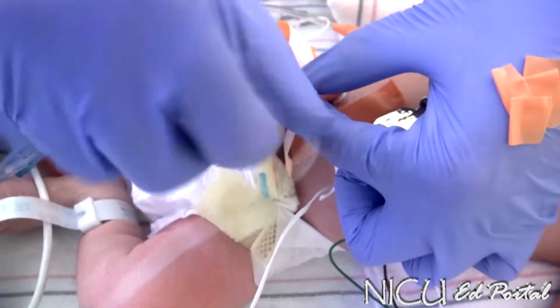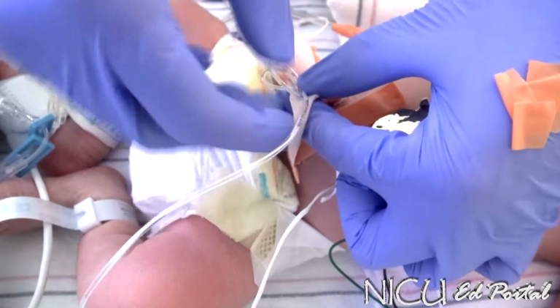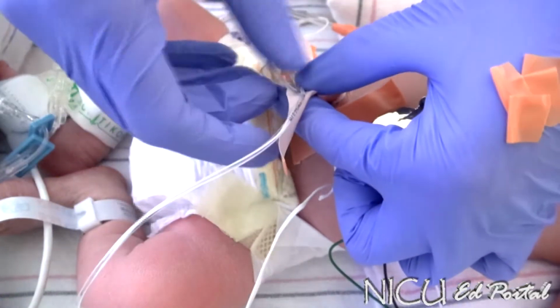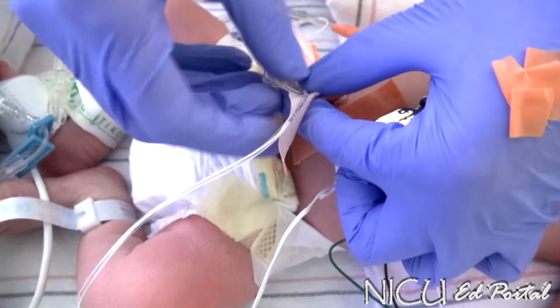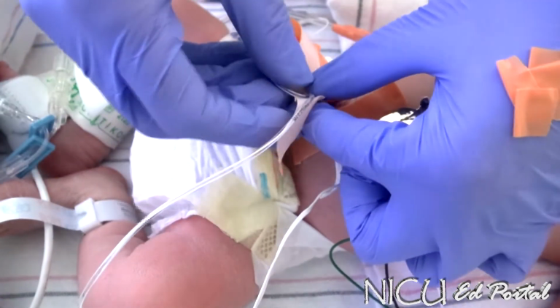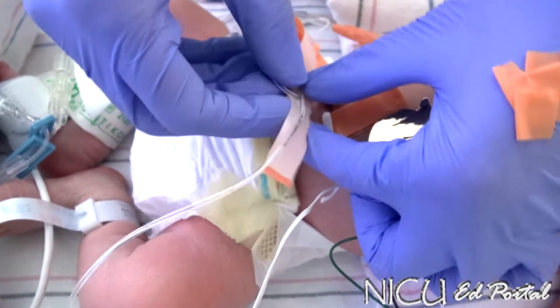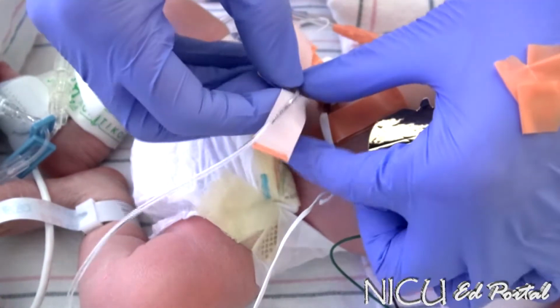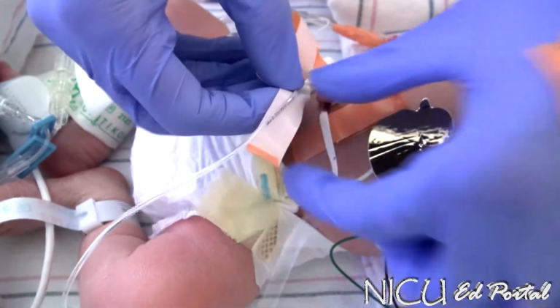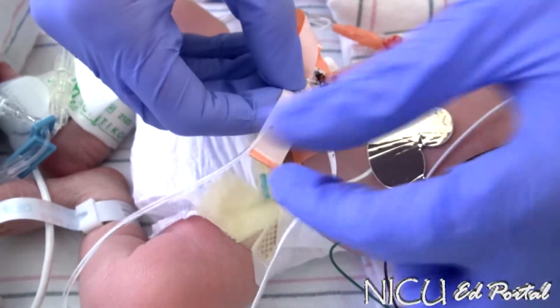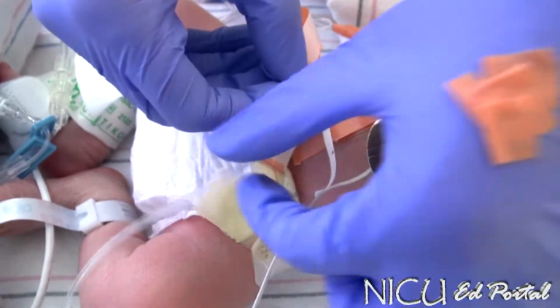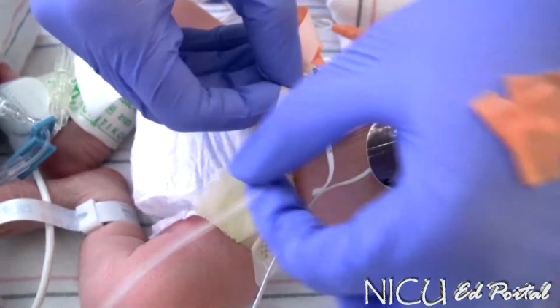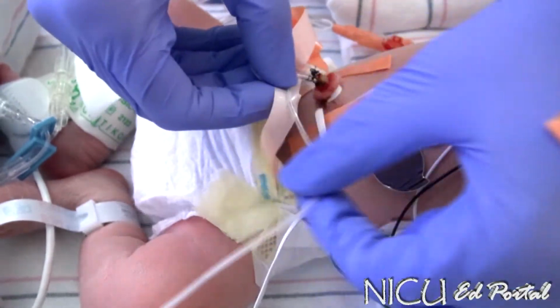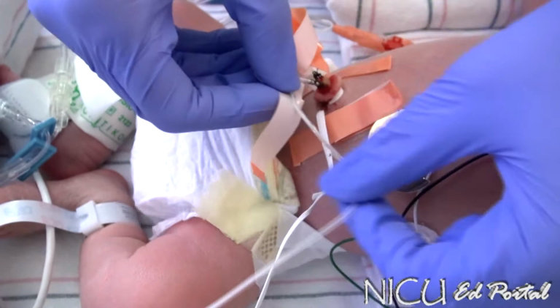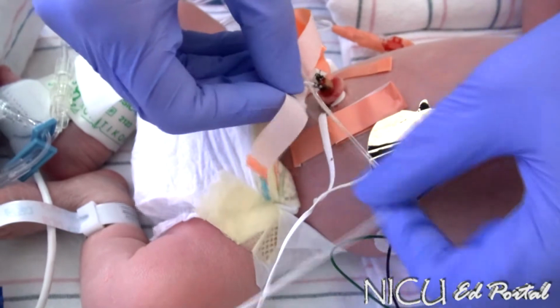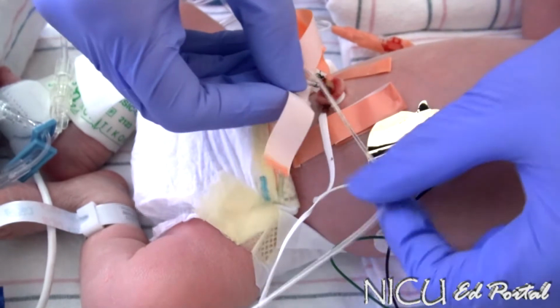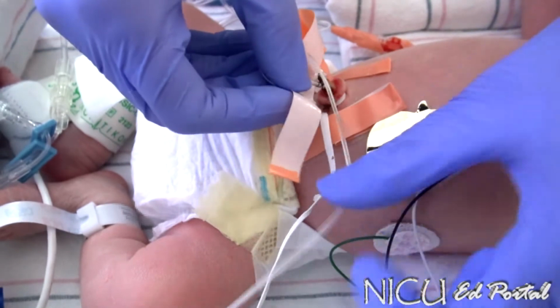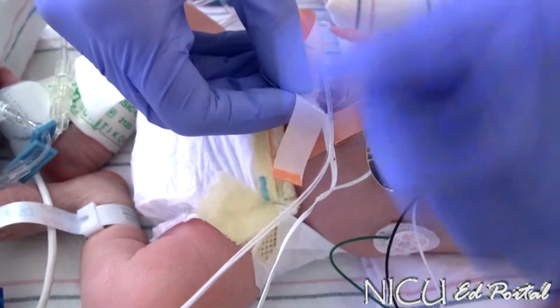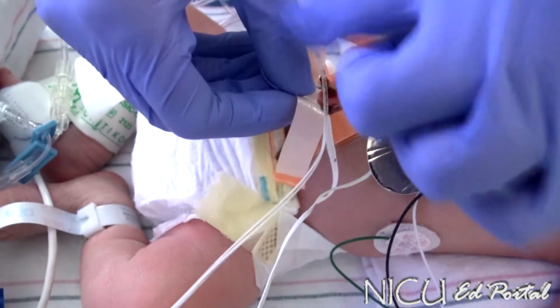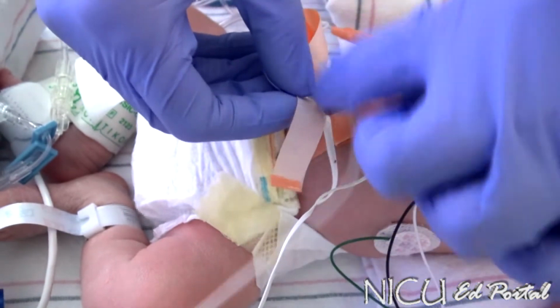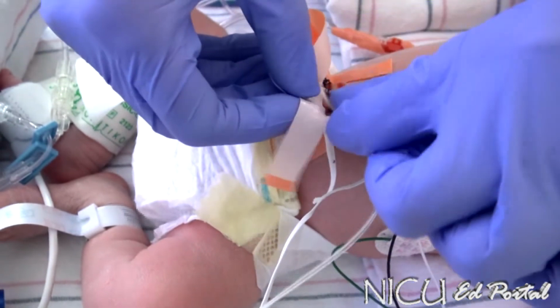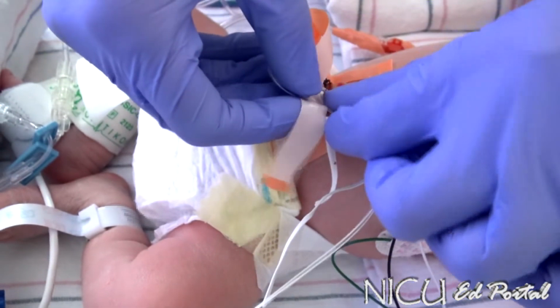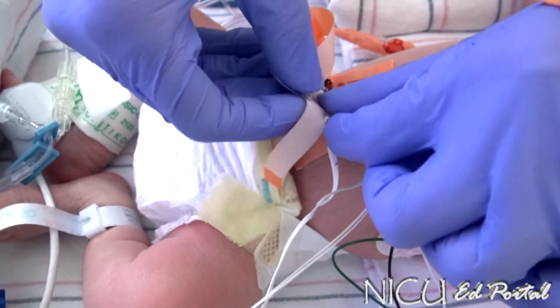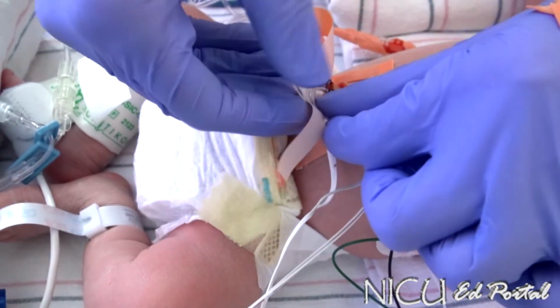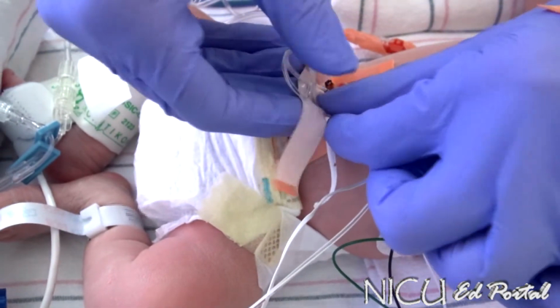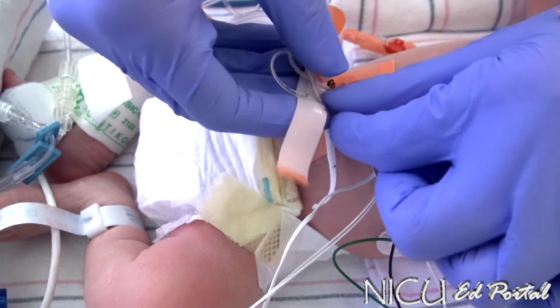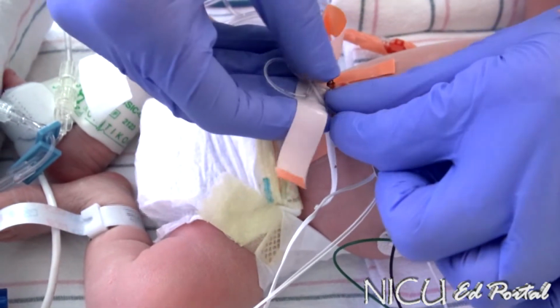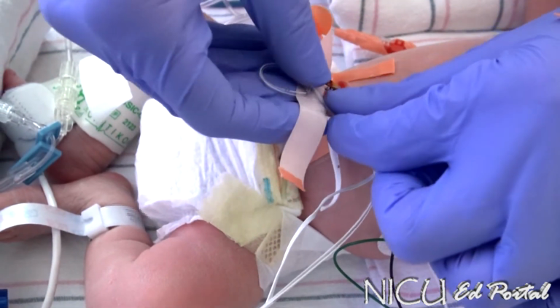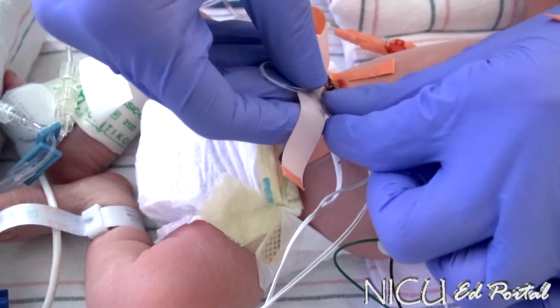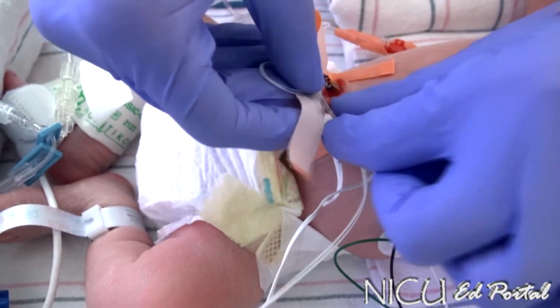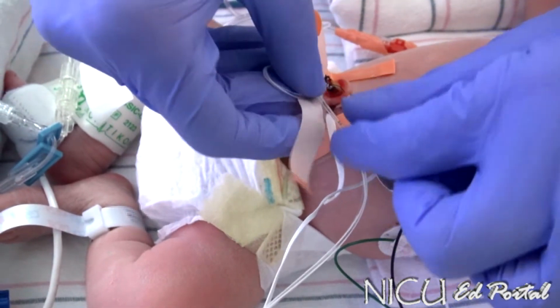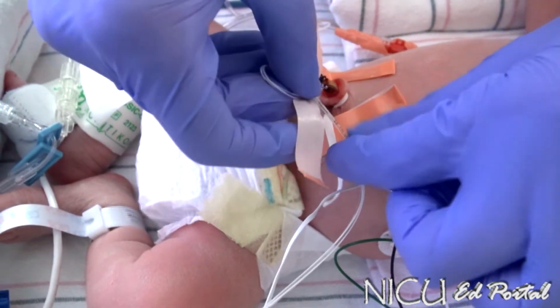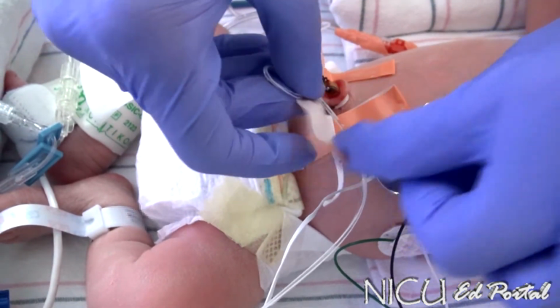I usually have one coming up and one going down because it just makes it easy to distinguish which is which.